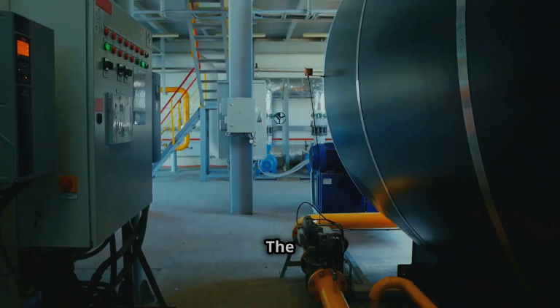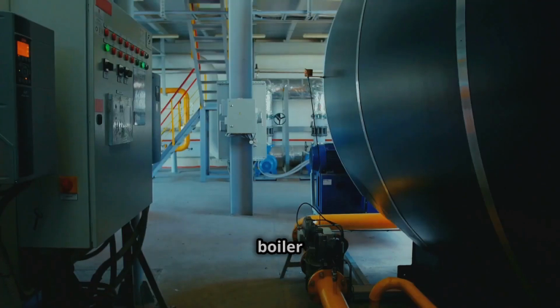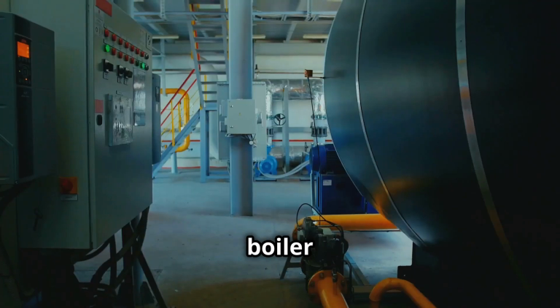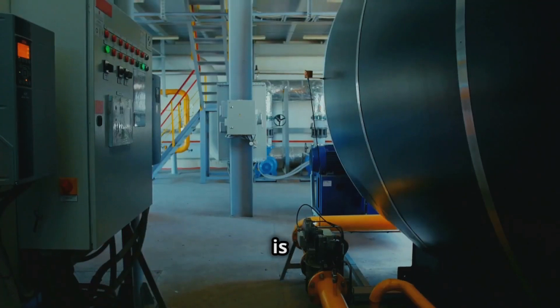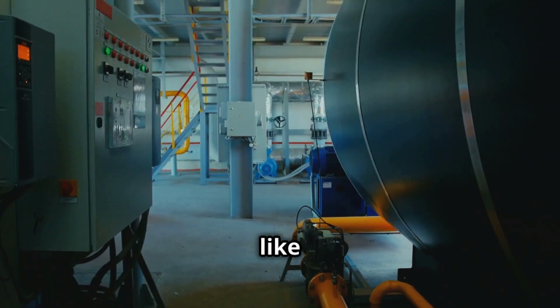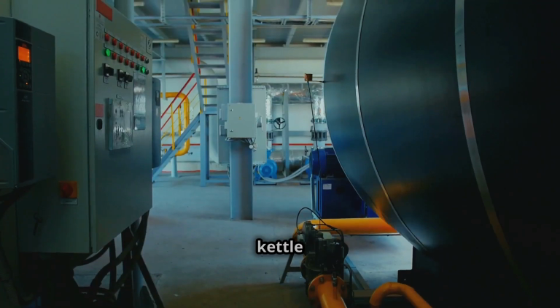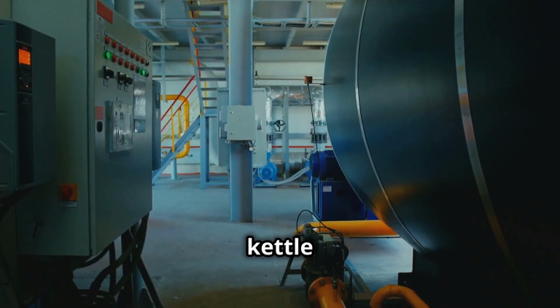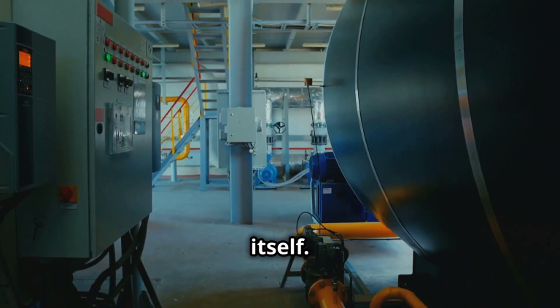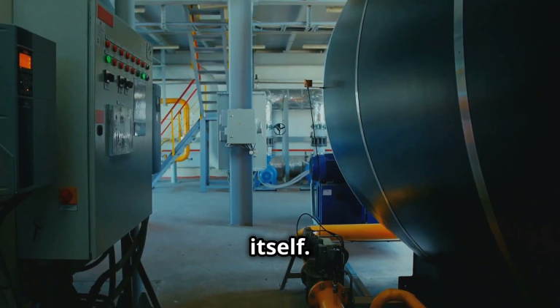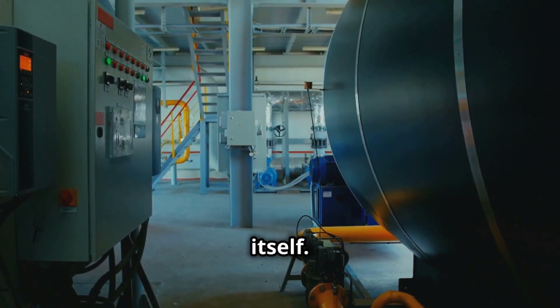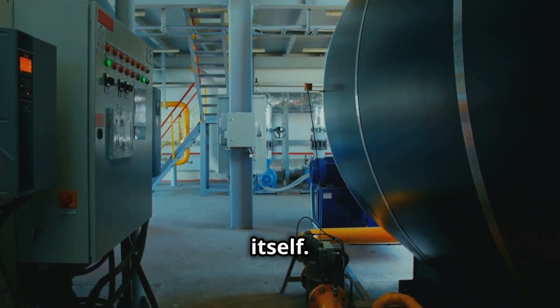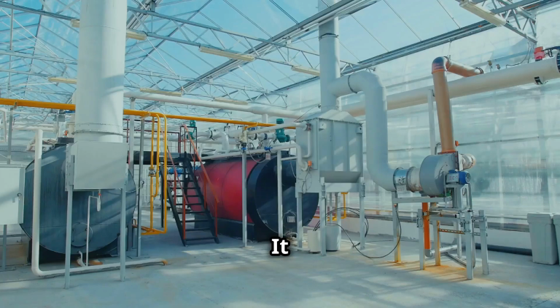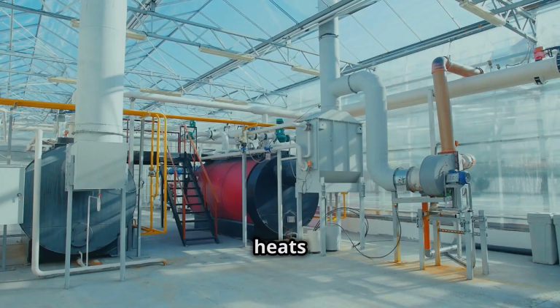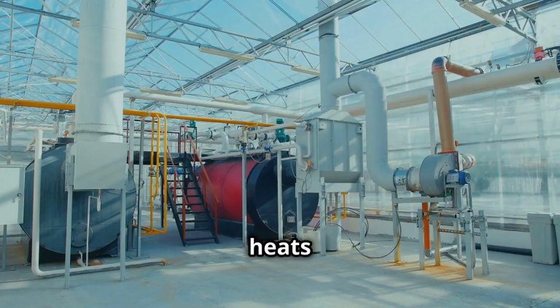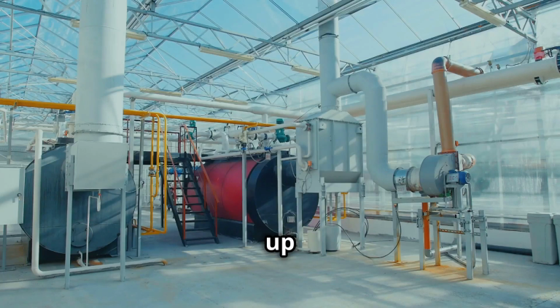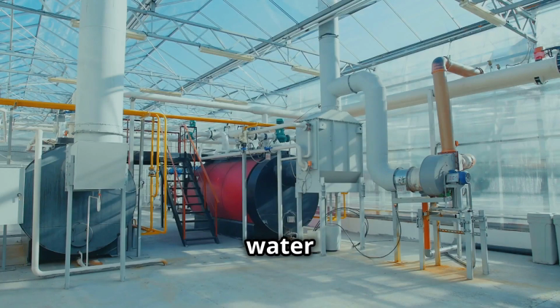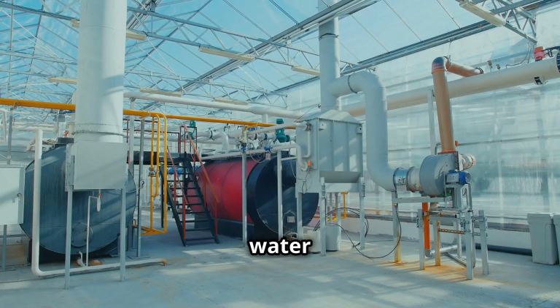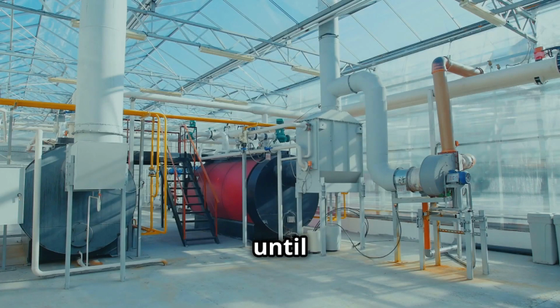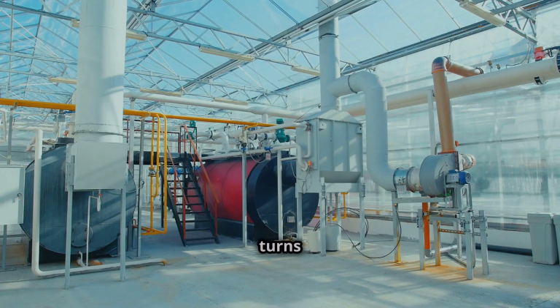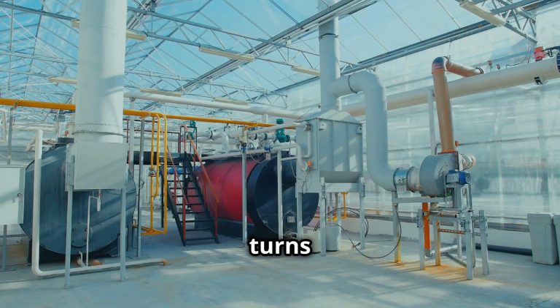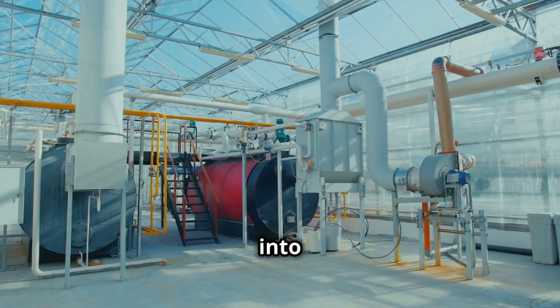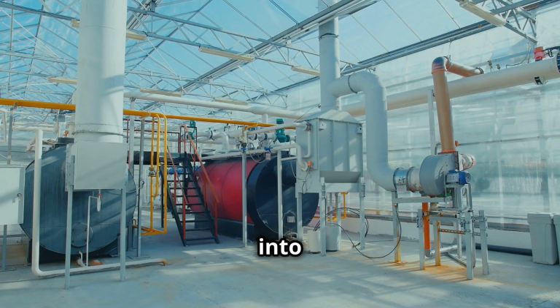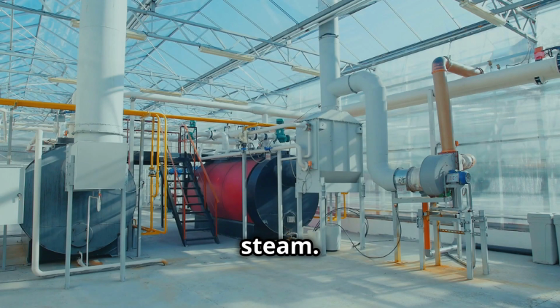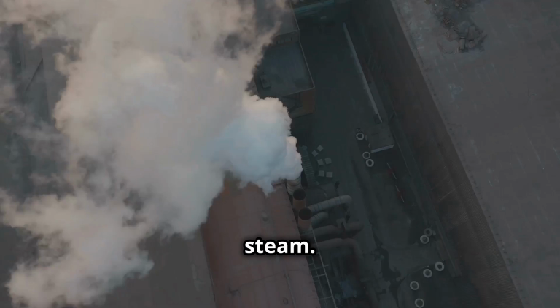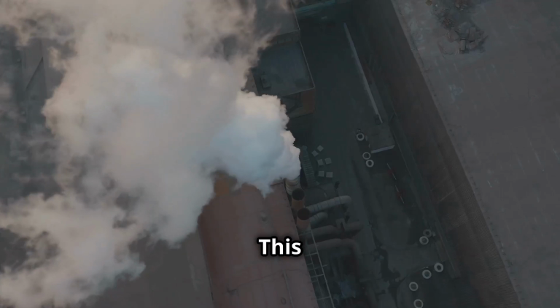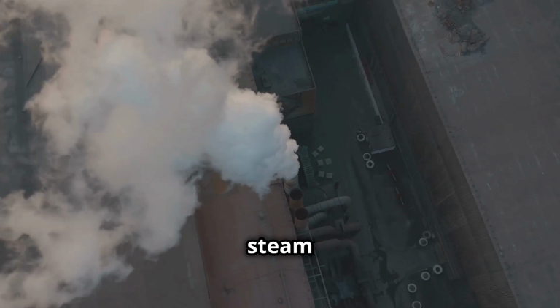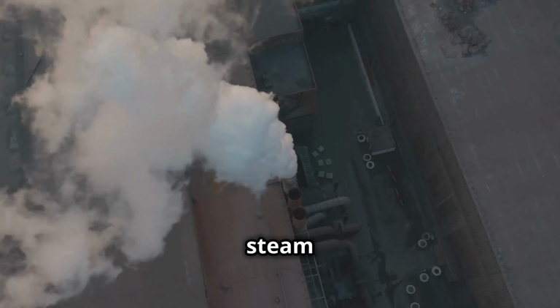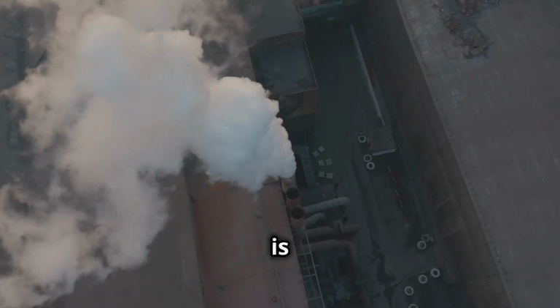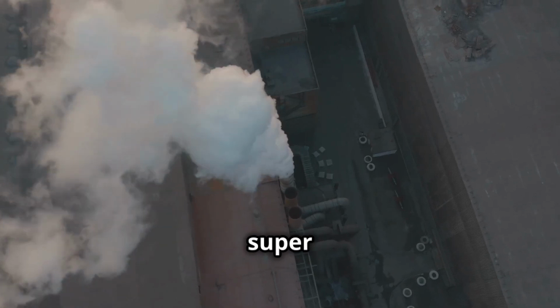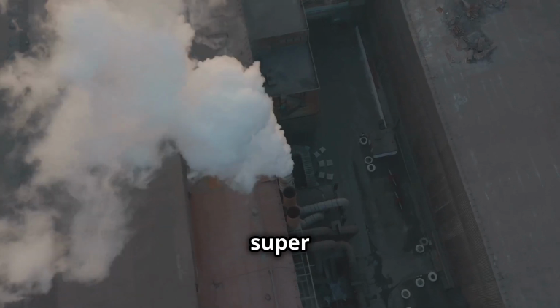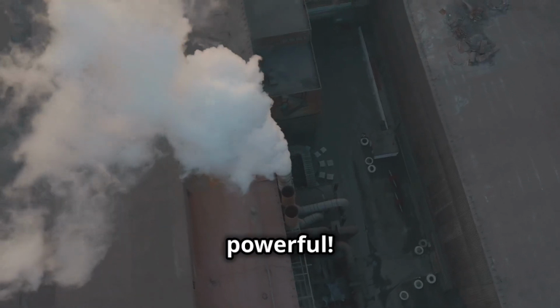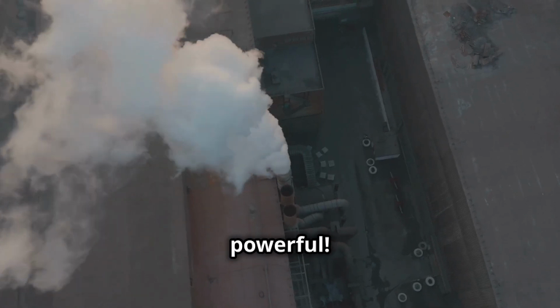The boiler is like the kettle itself. It heats up water until it turns into steam. This steam is super powerful.